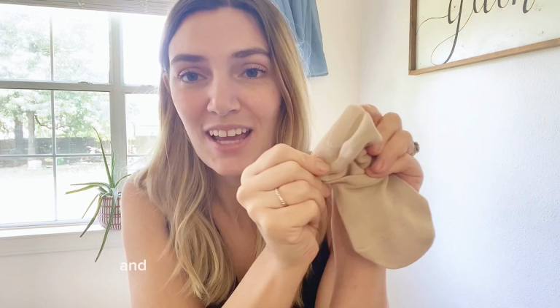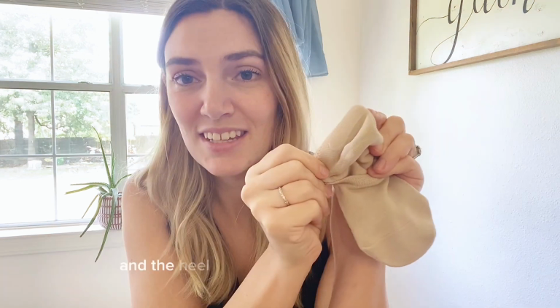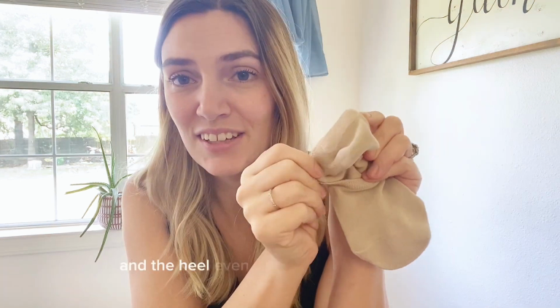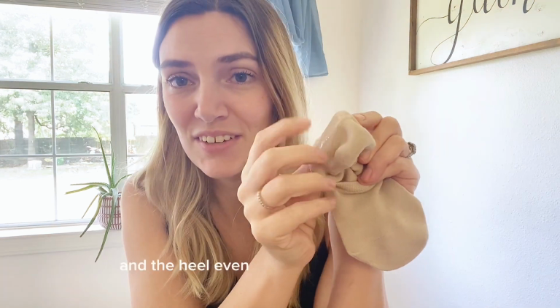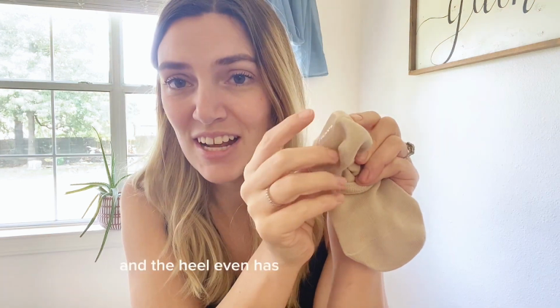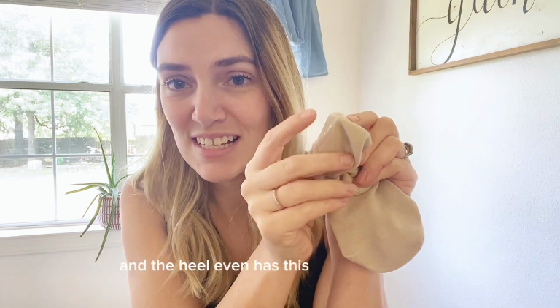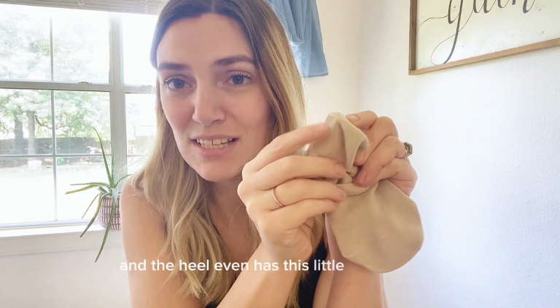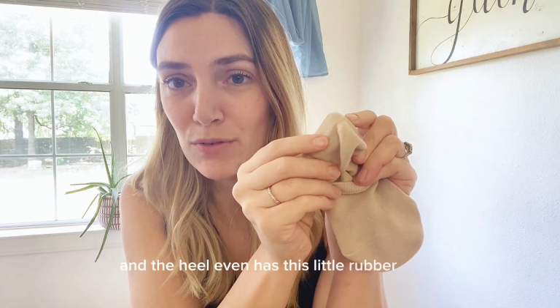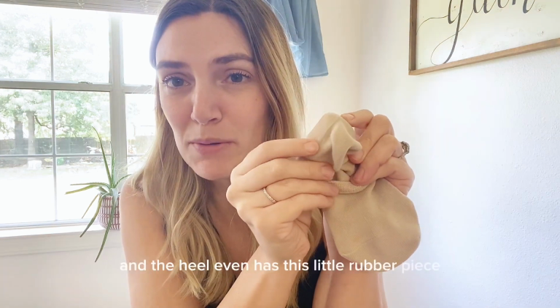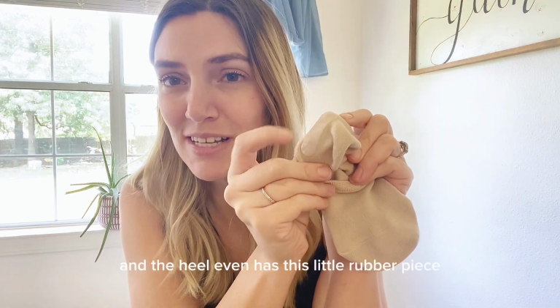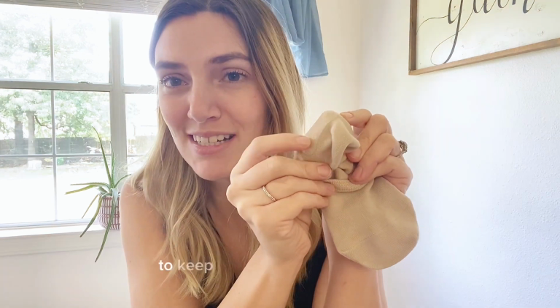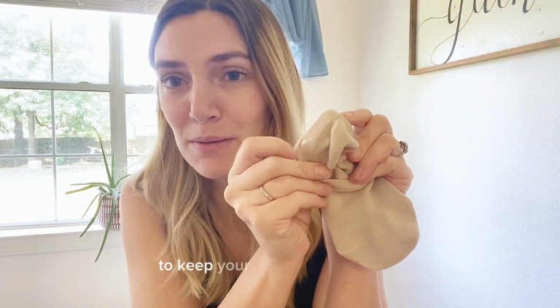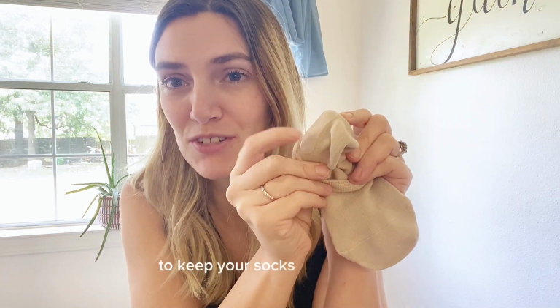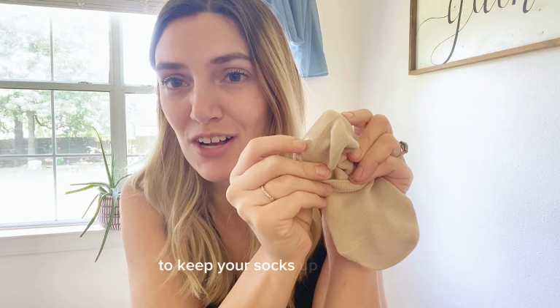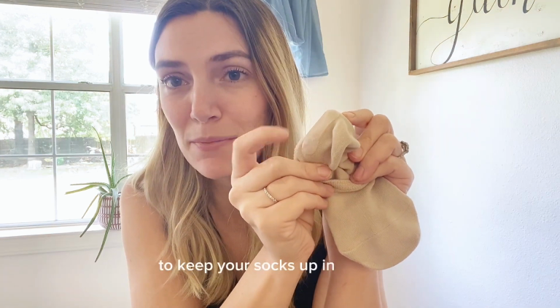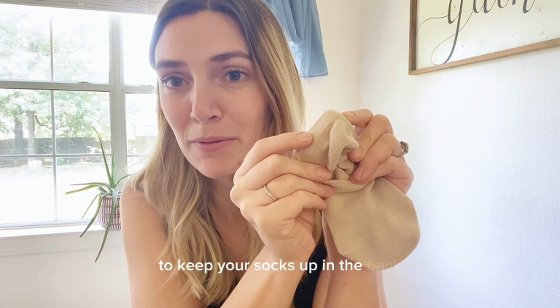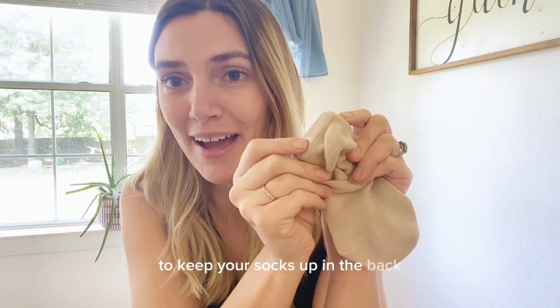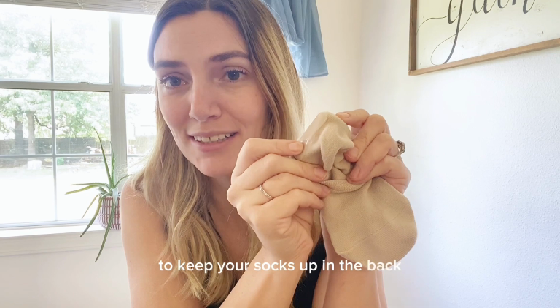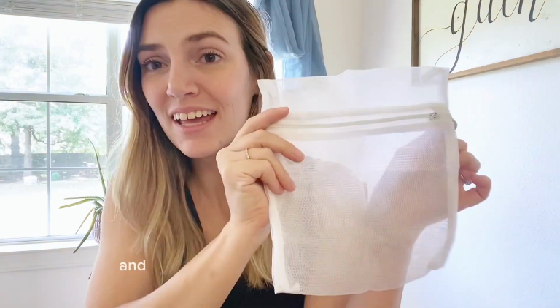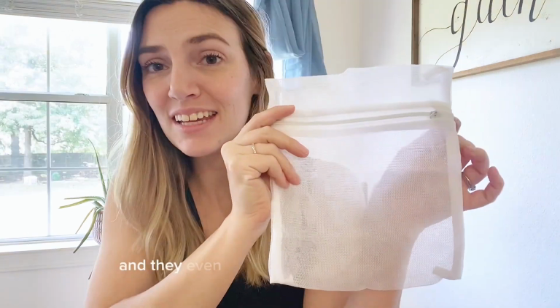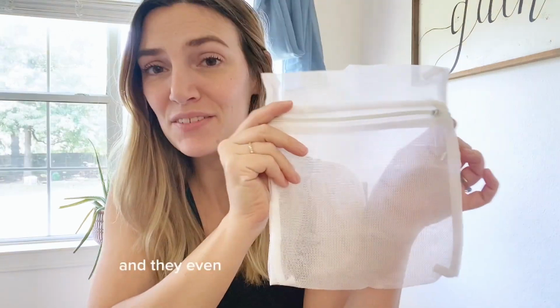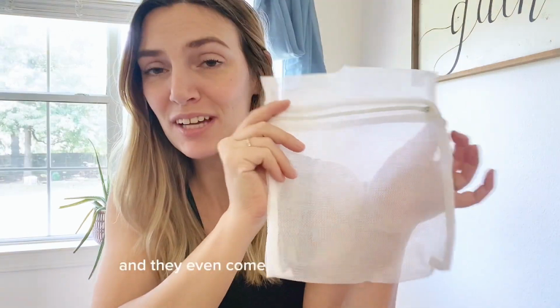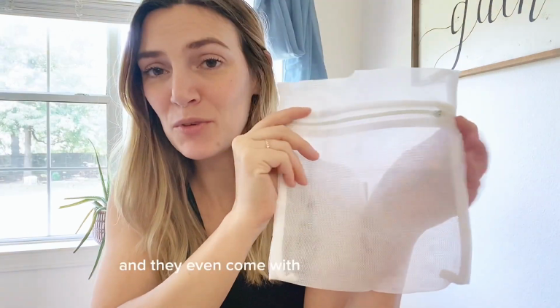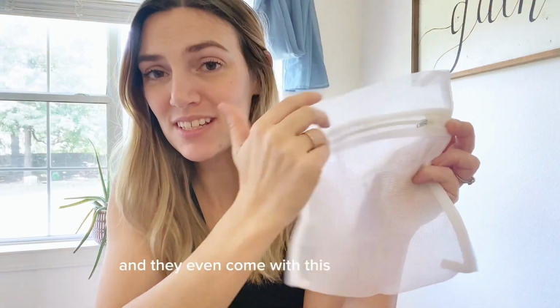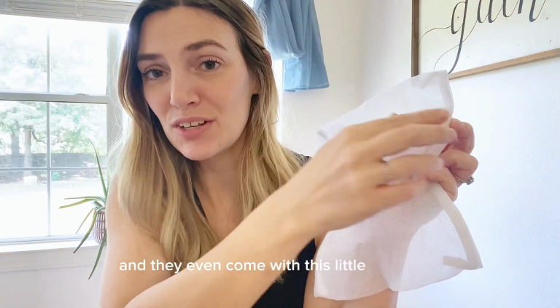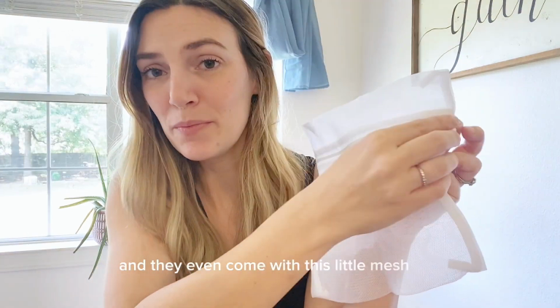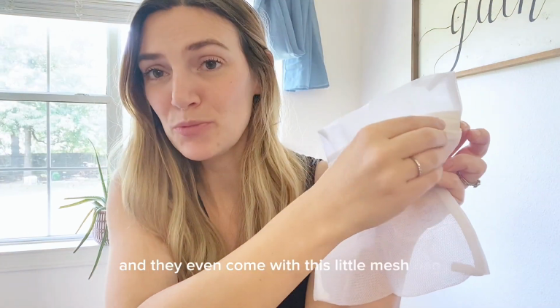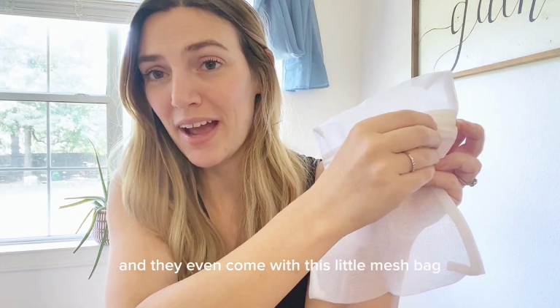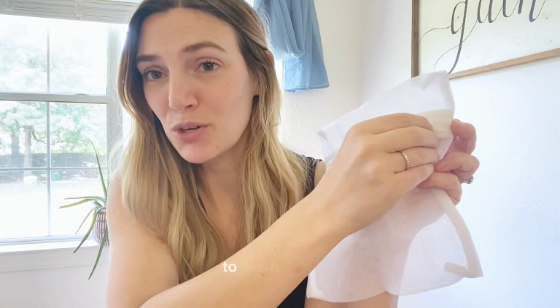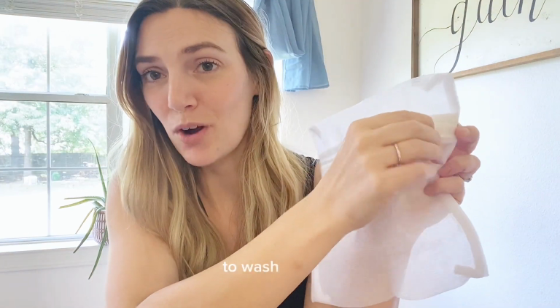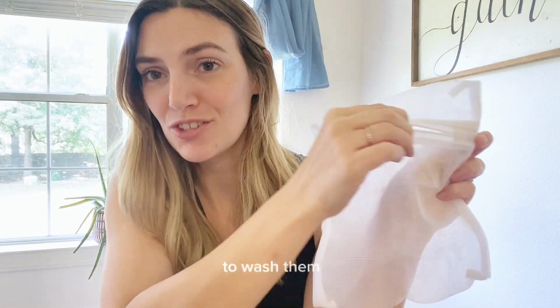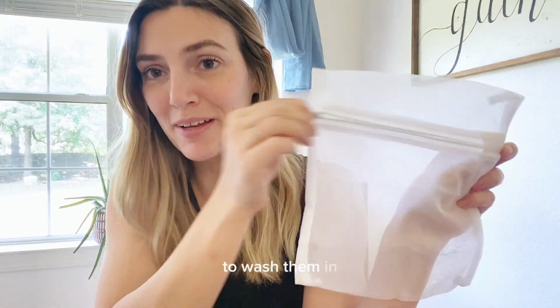The heel even has this little rubber piece to keep your socks up in the back, and they even come with this little mesh bag to wash them in.